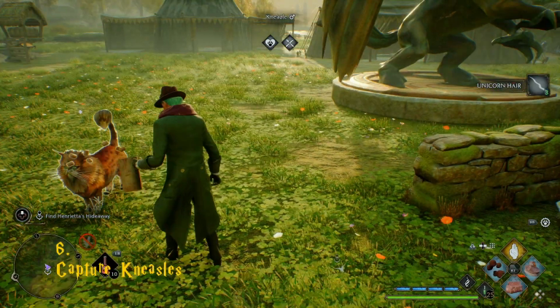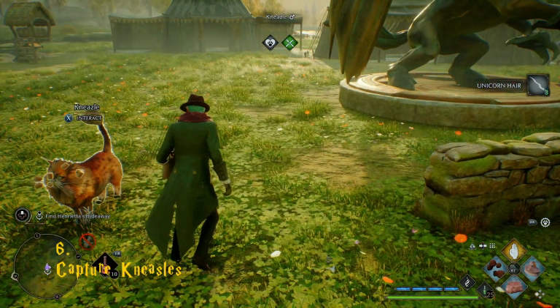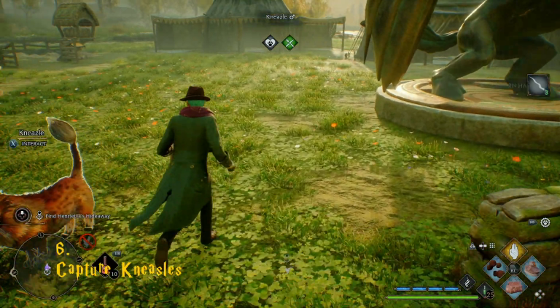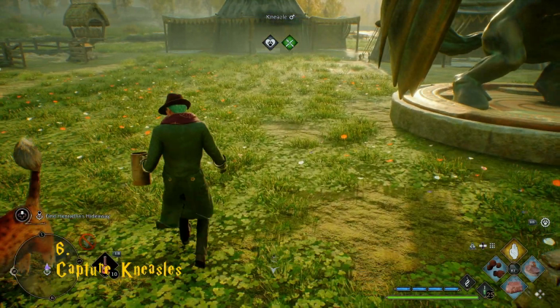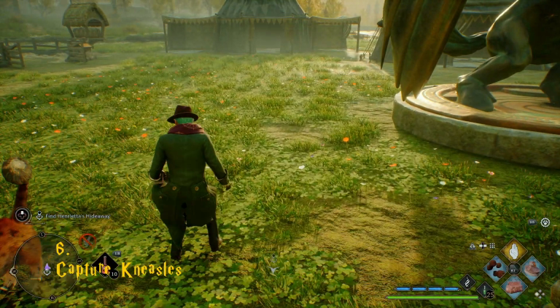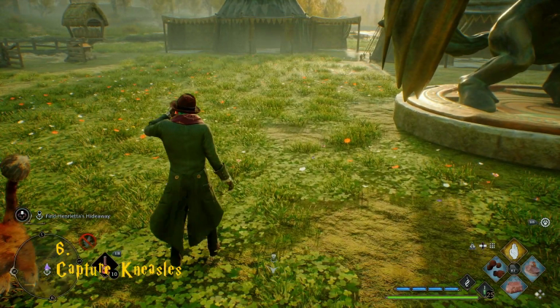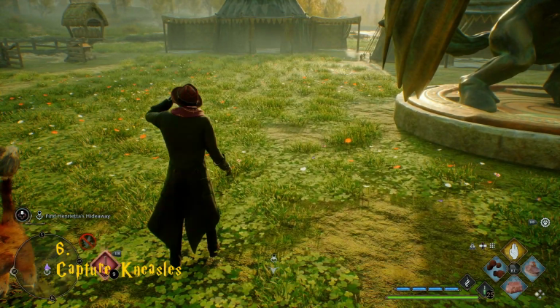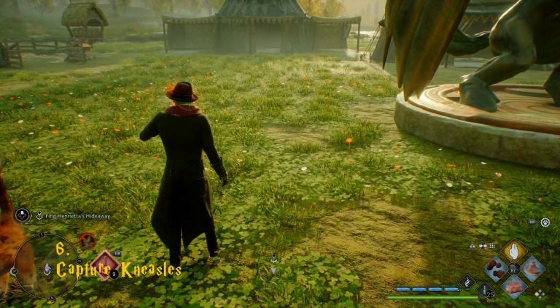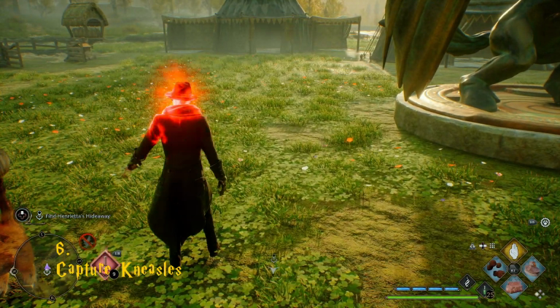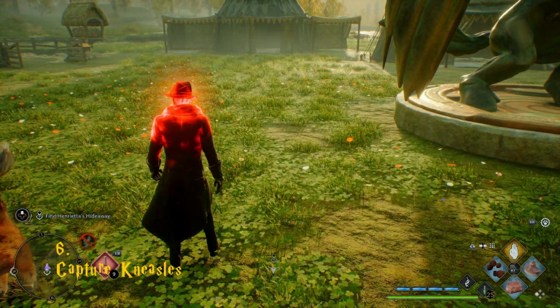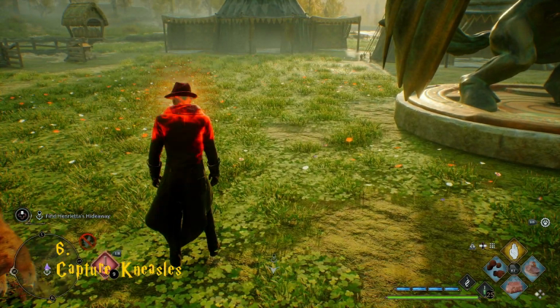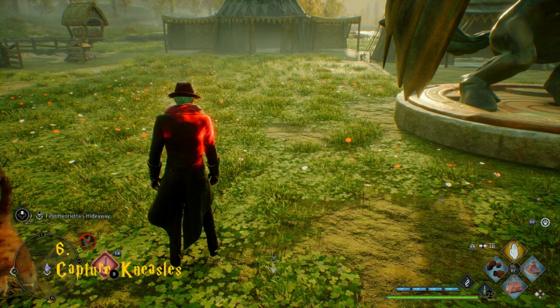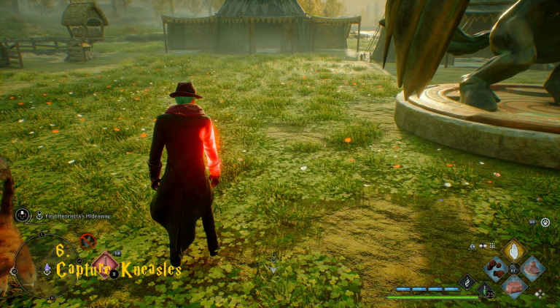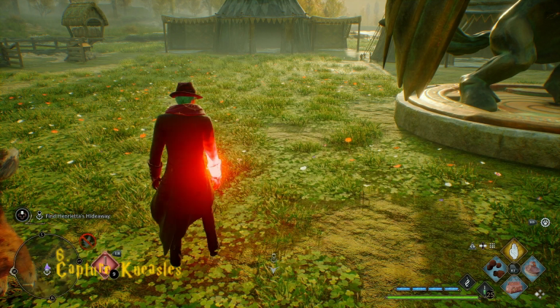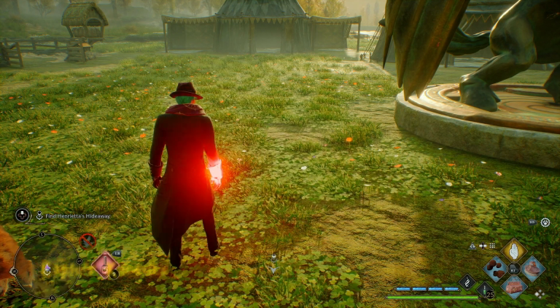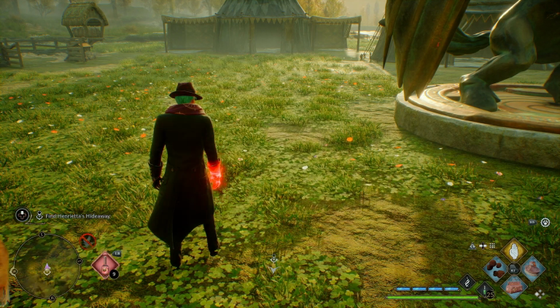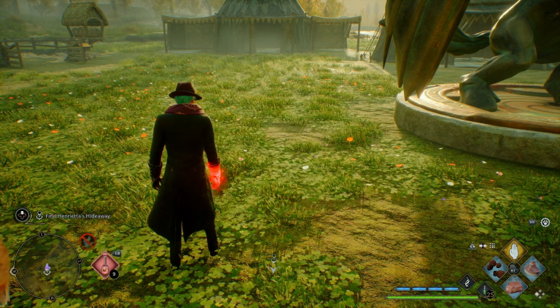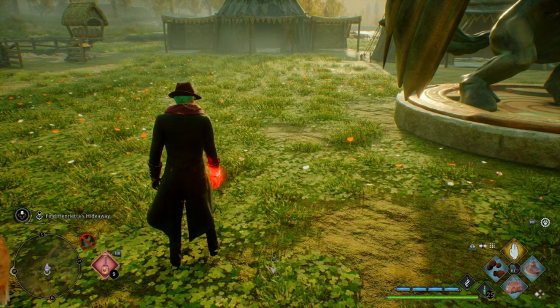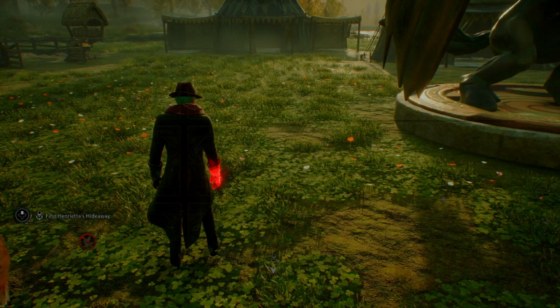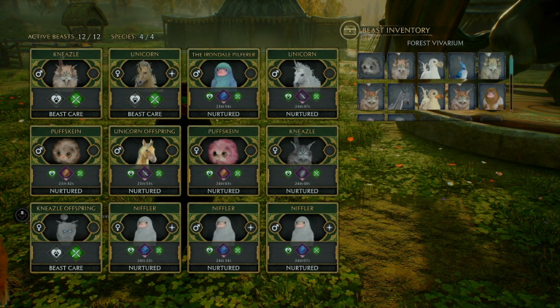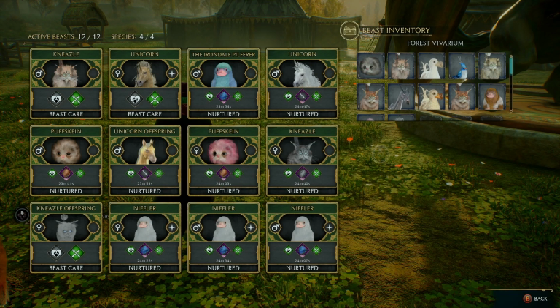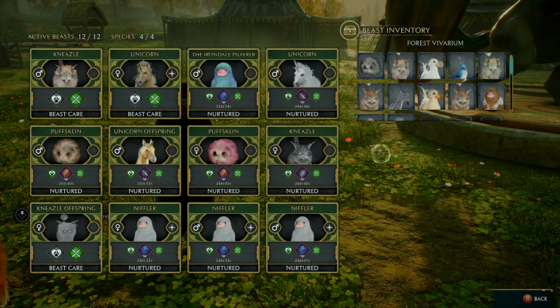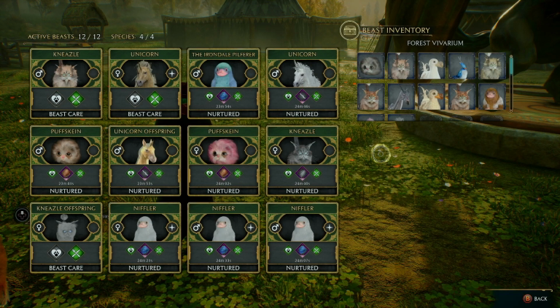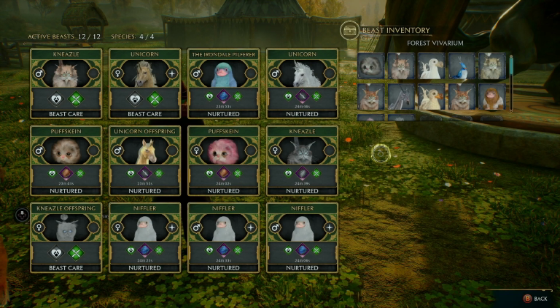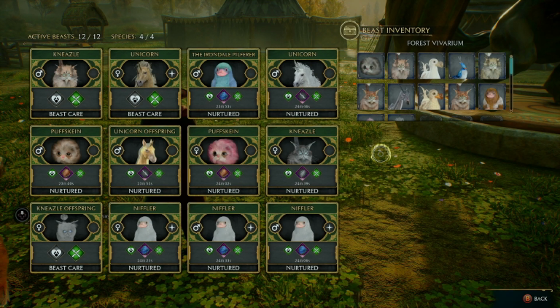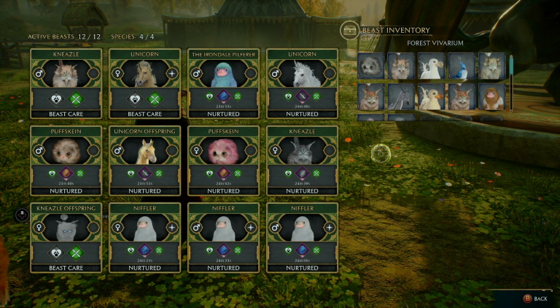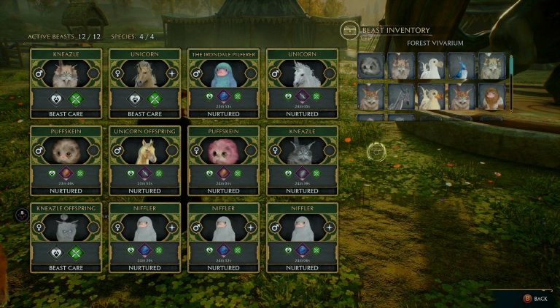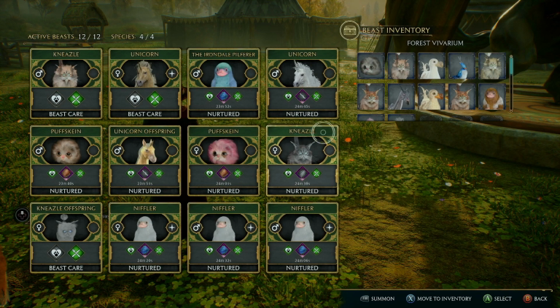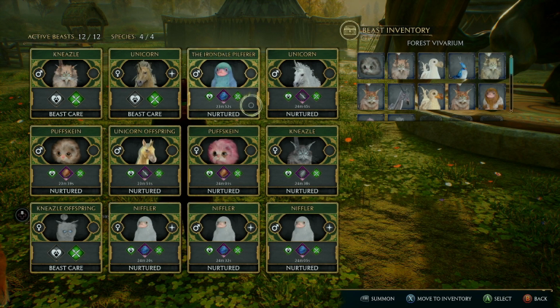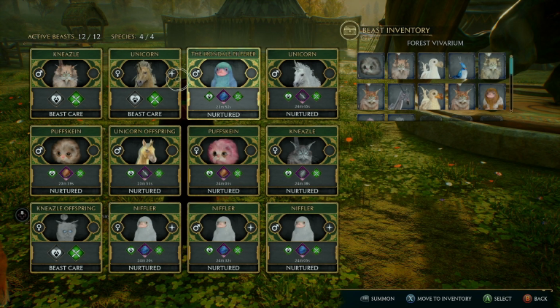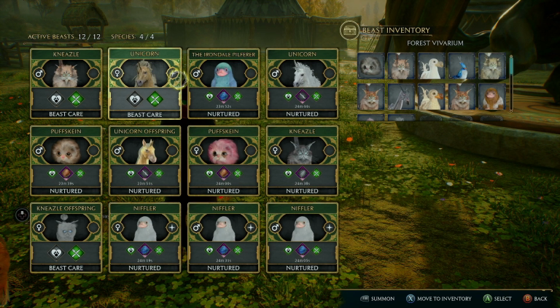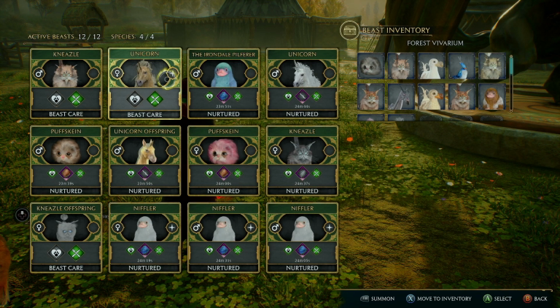It only costs one Neasle Fur to add a level 3 trait to a piece of gear, so I highly recommend getting Neasles as soon as you can.